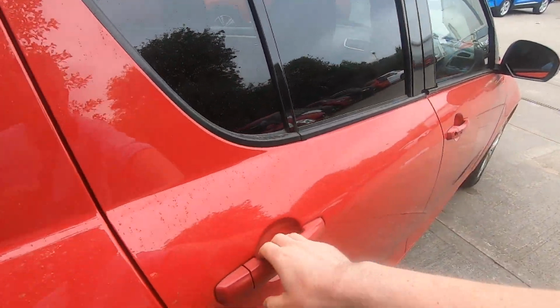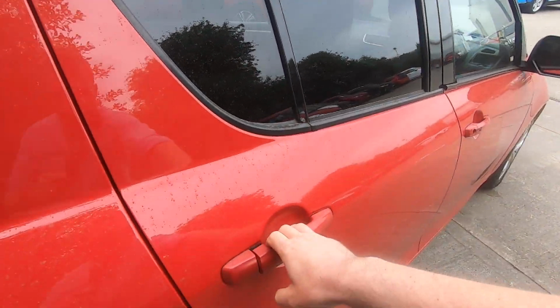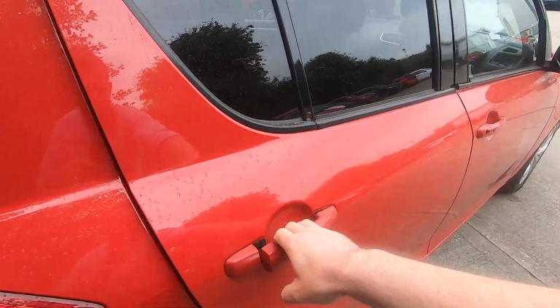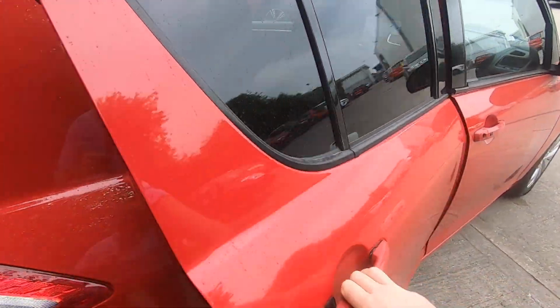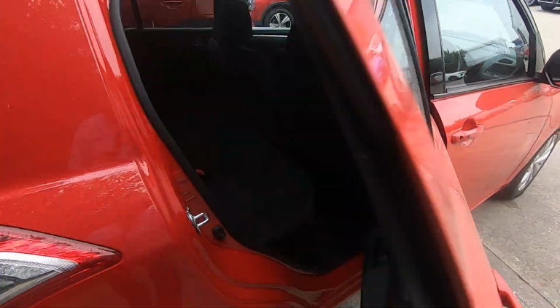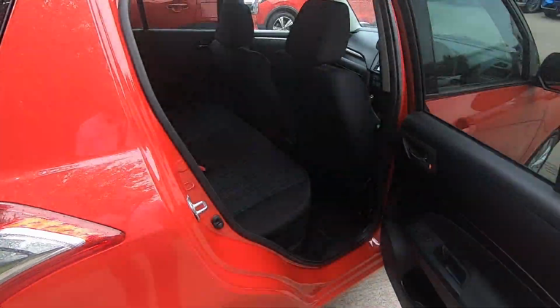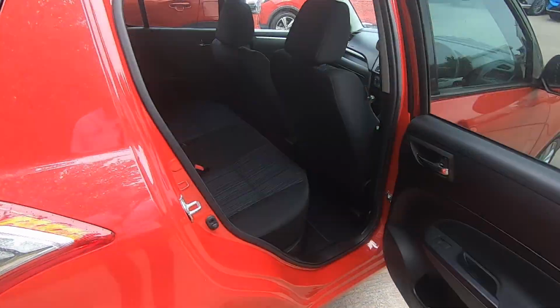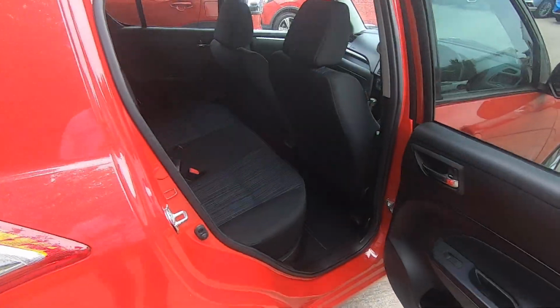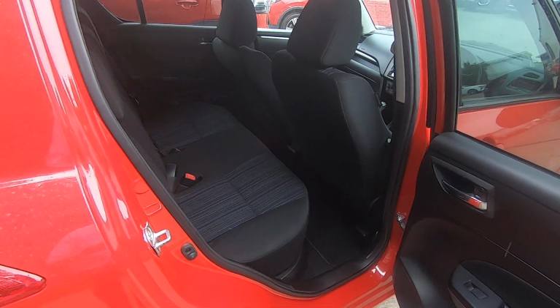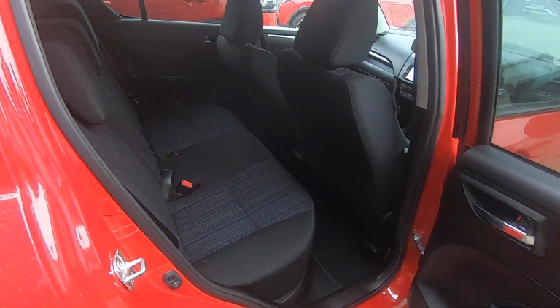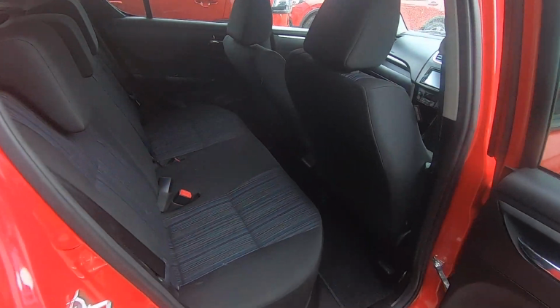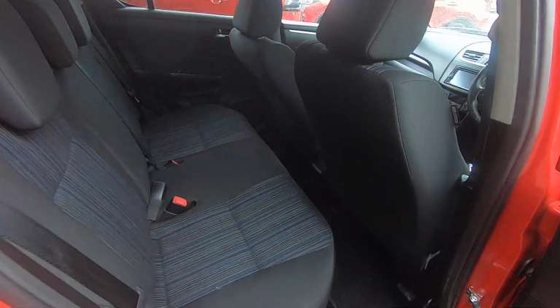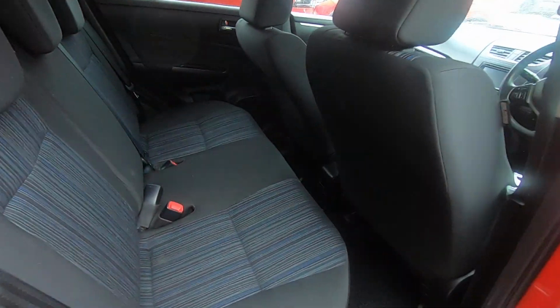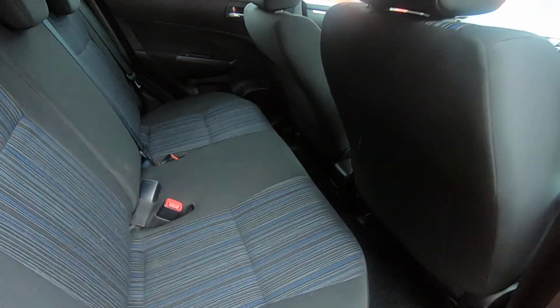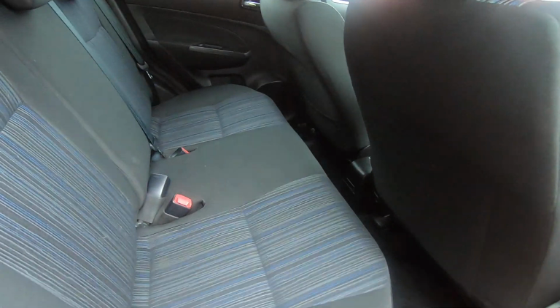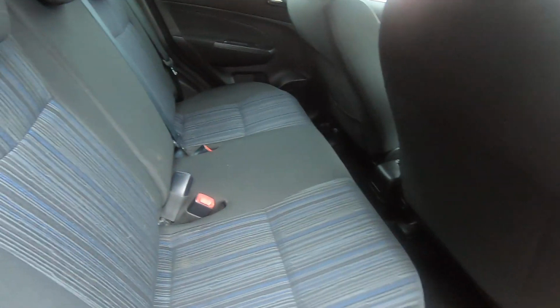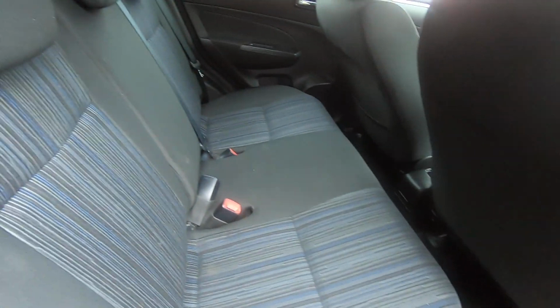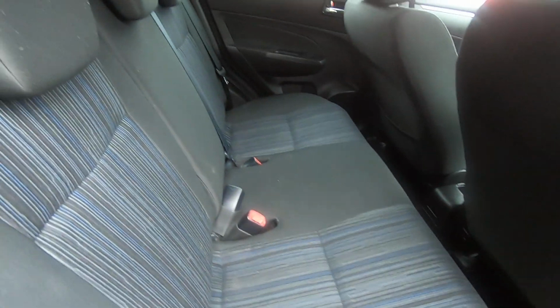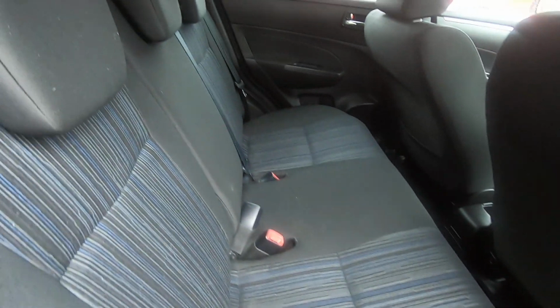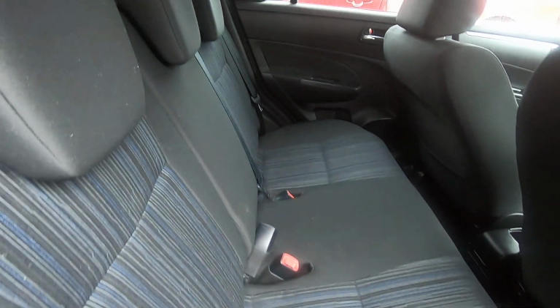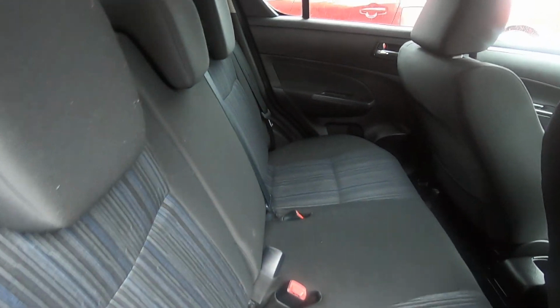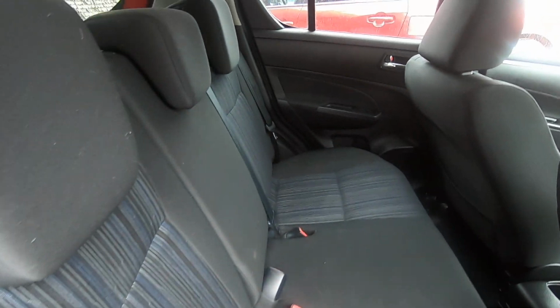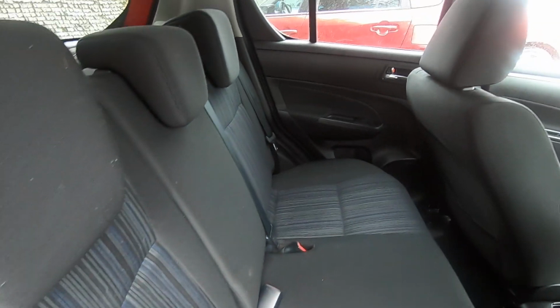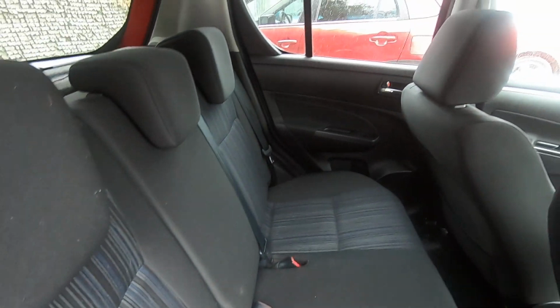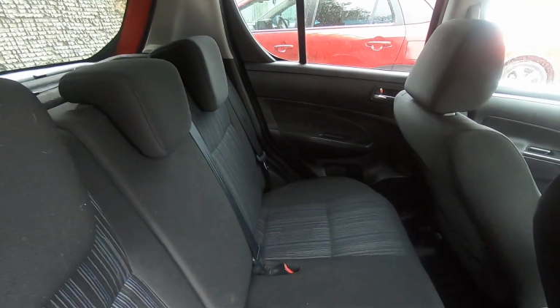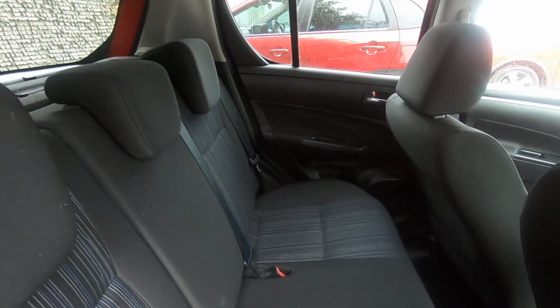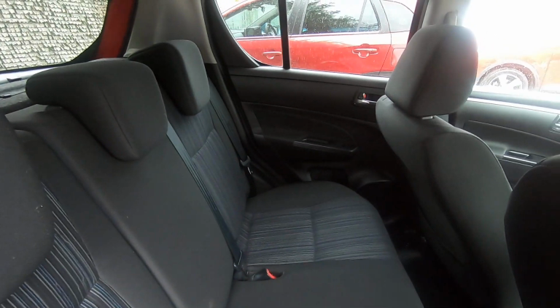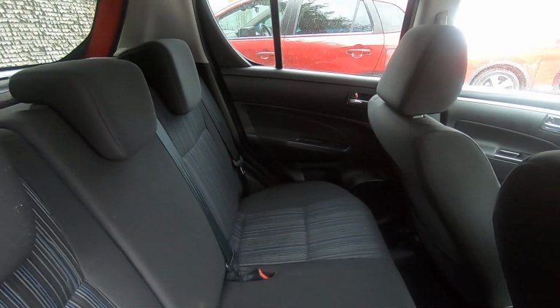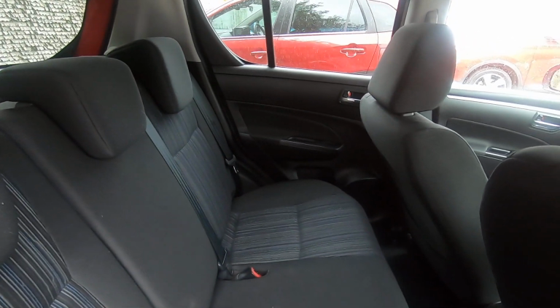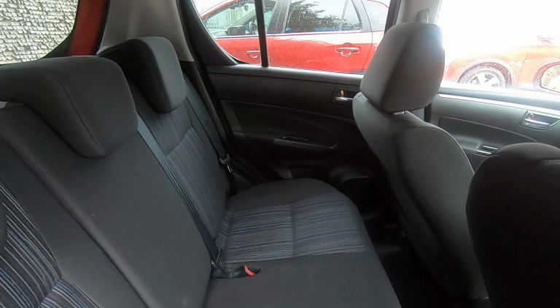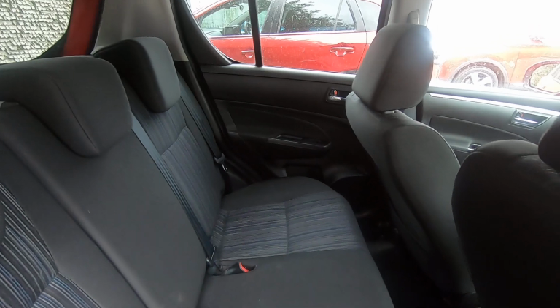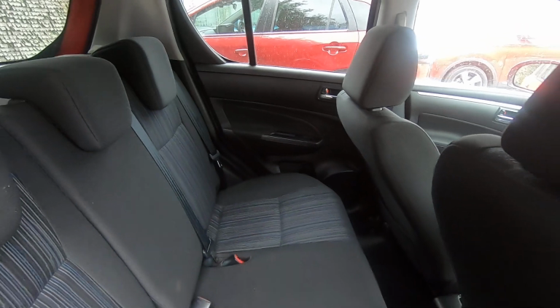The car is also styled with rear privacy glass, giving it a slightly more understated but sporty look on the exterior.